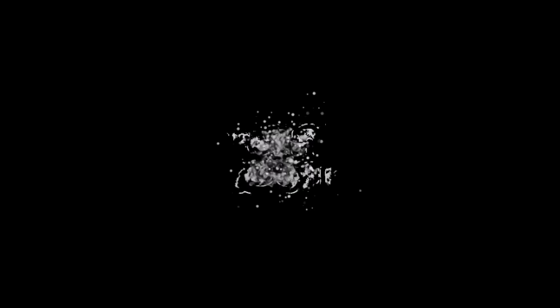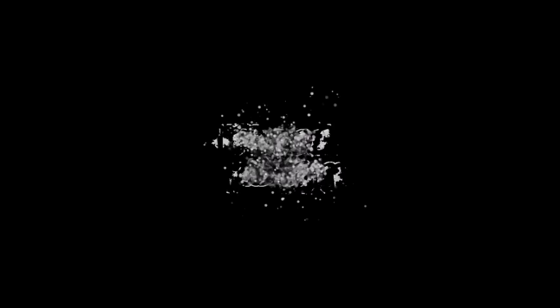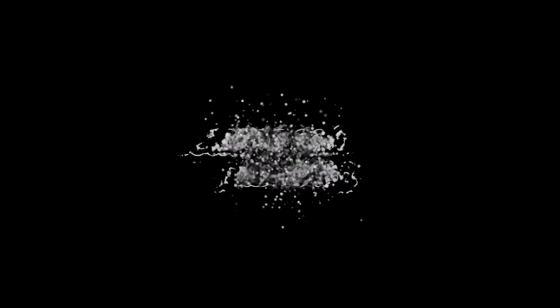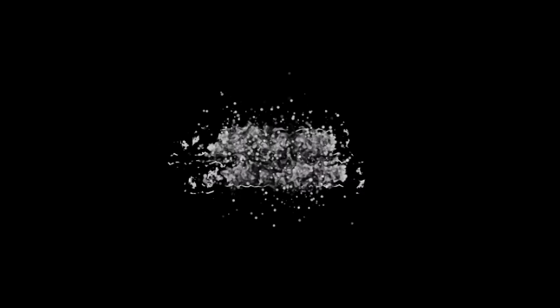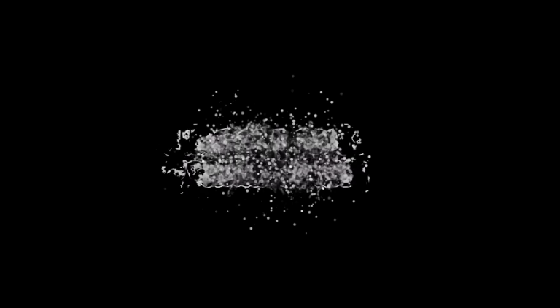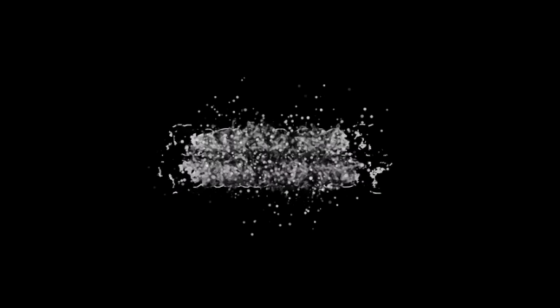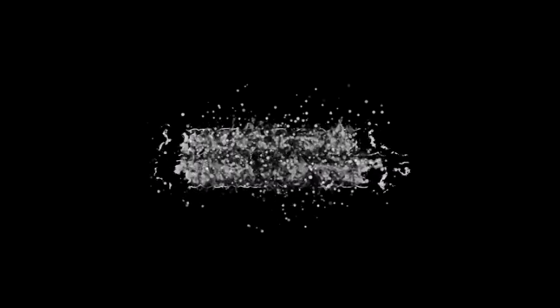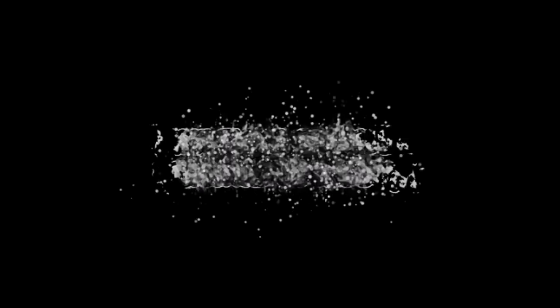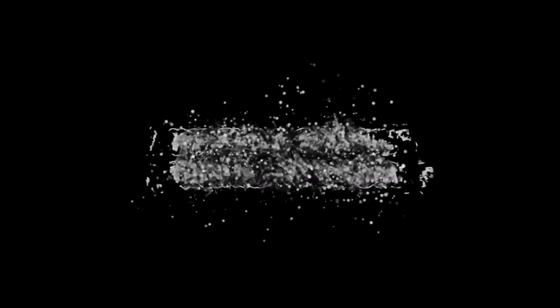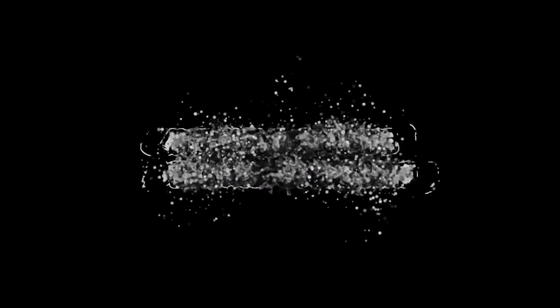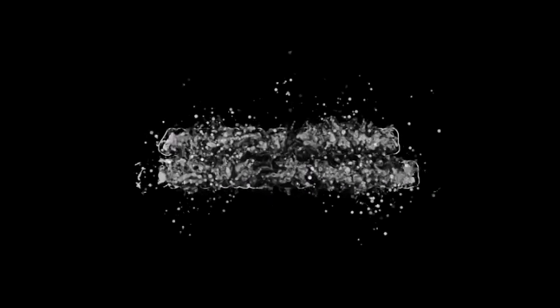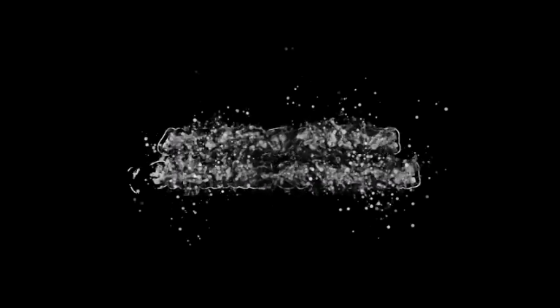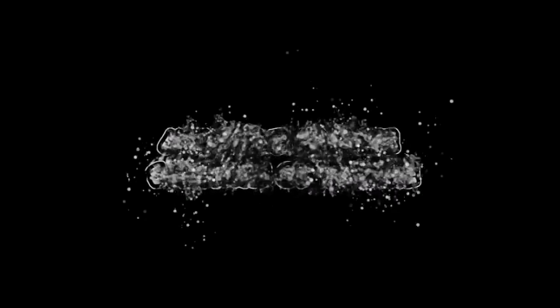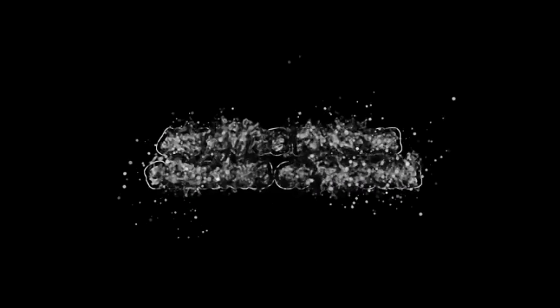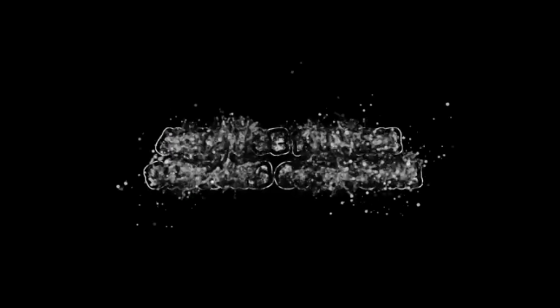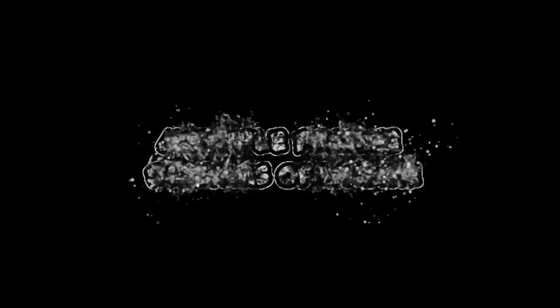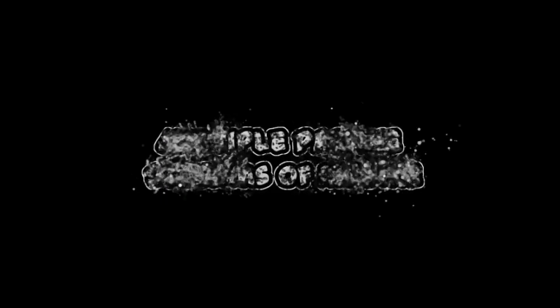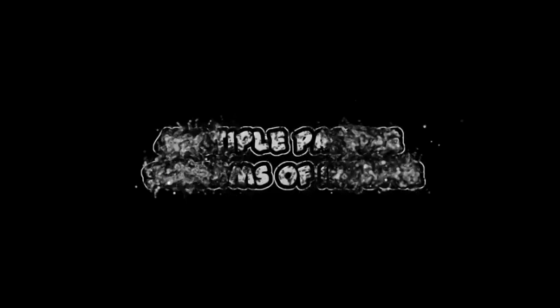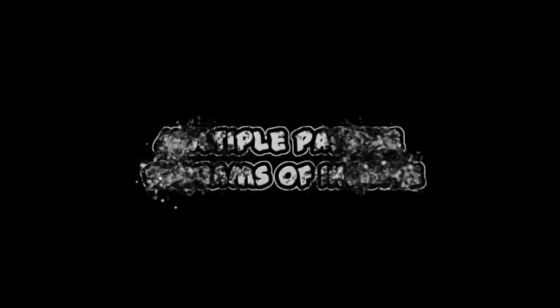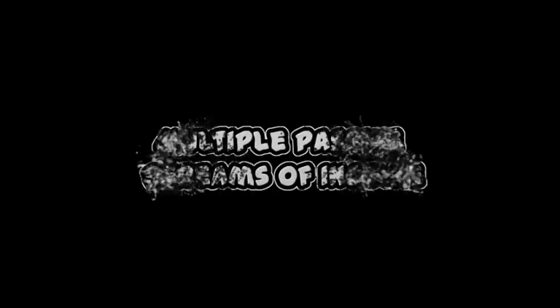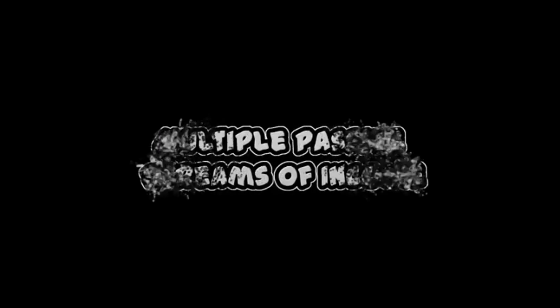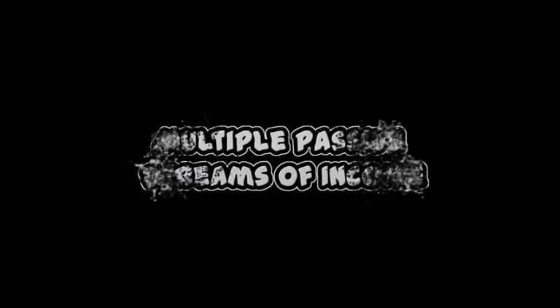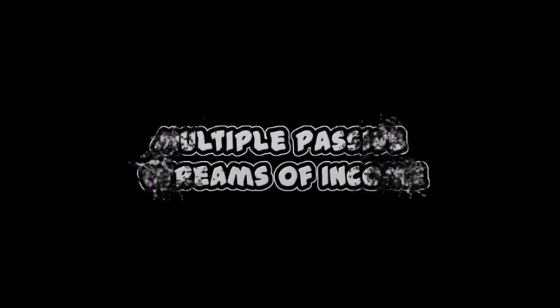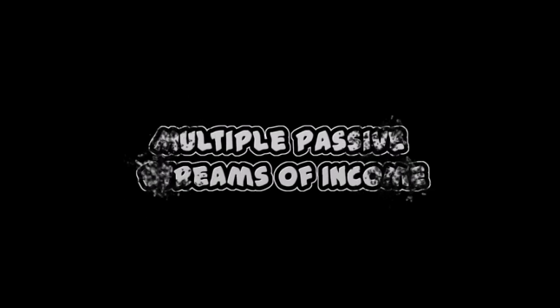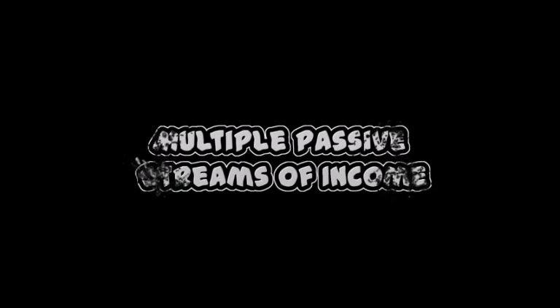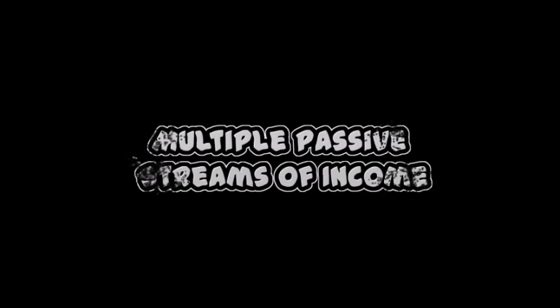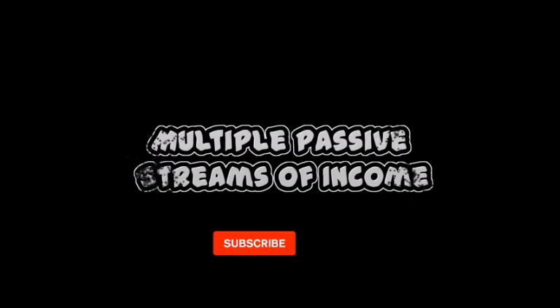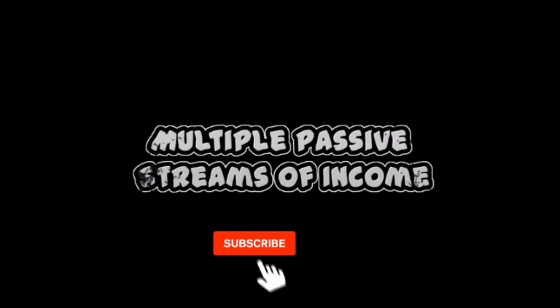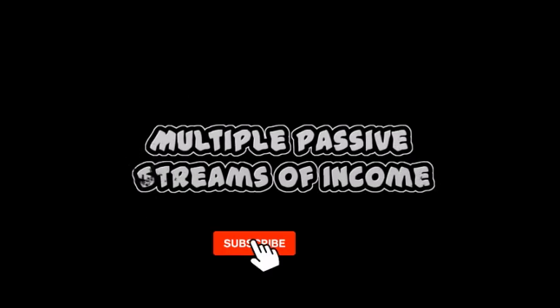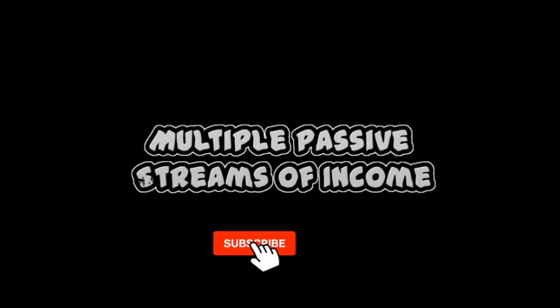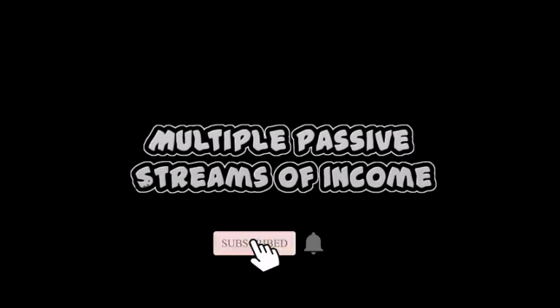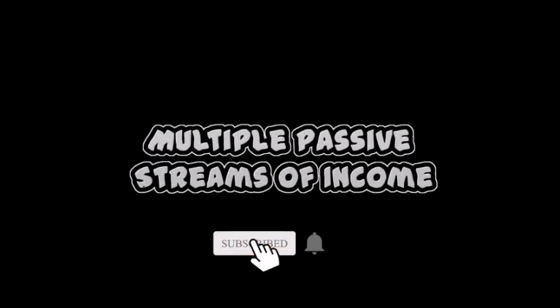Hey, this is Rochelle and welcome to Multiple Passive Streams of Income. When I first learned of Helium,